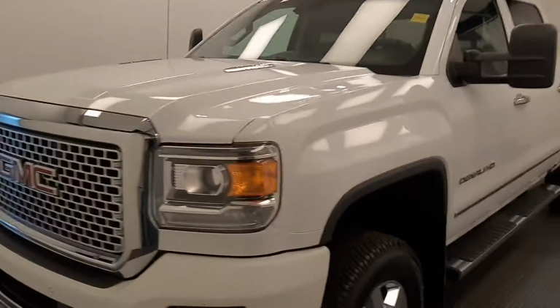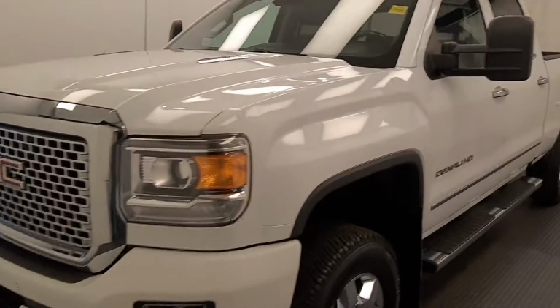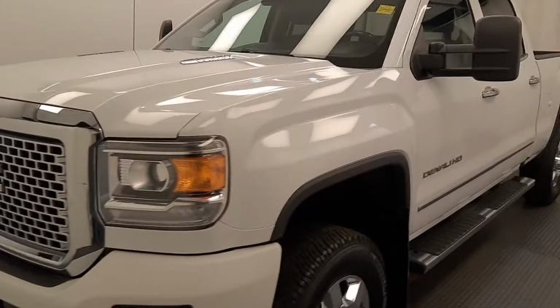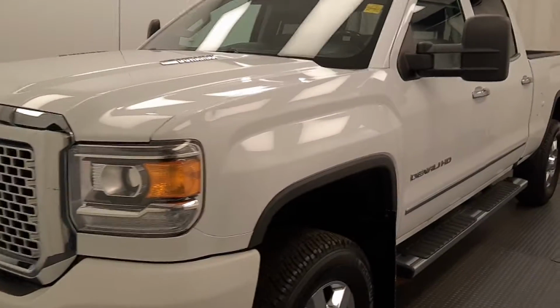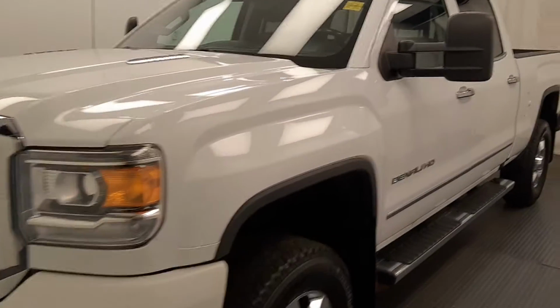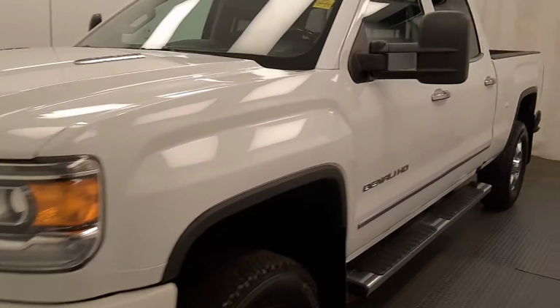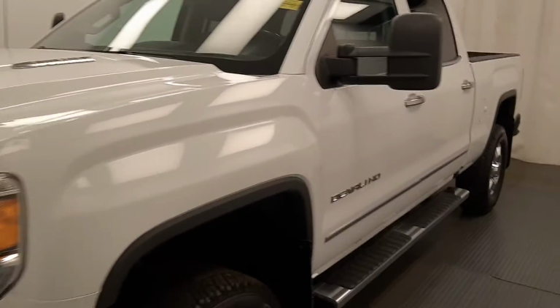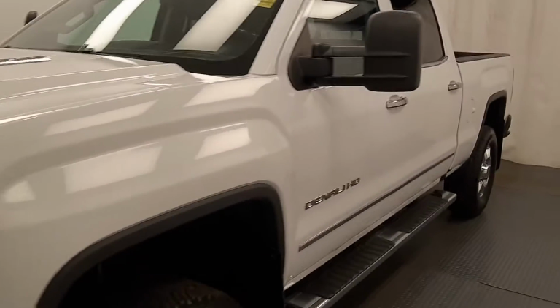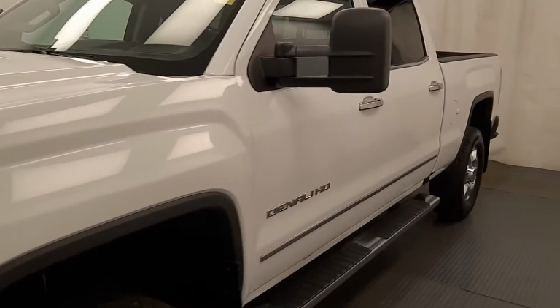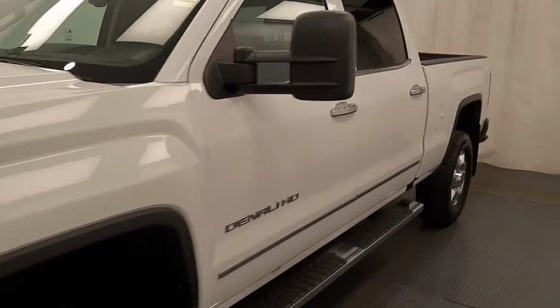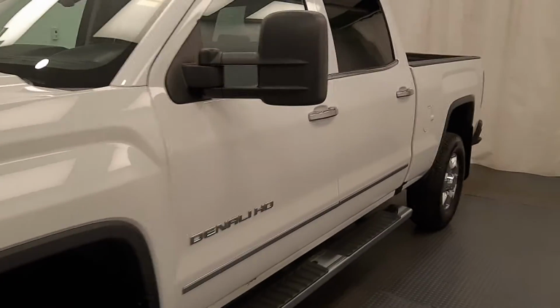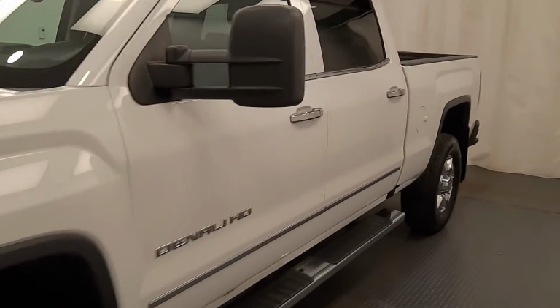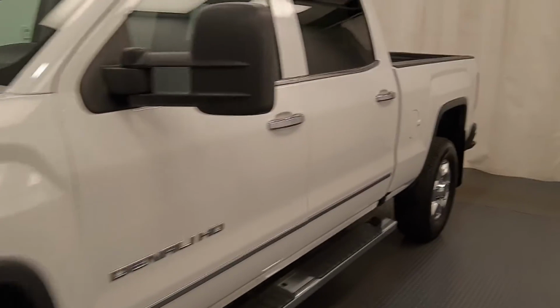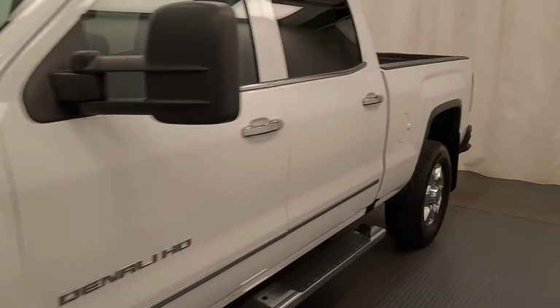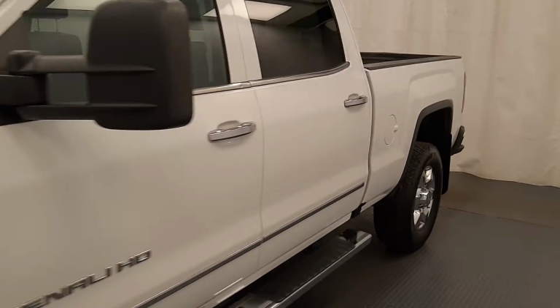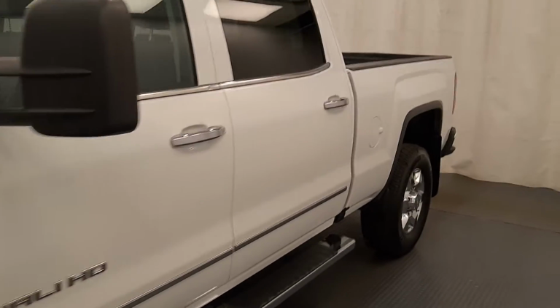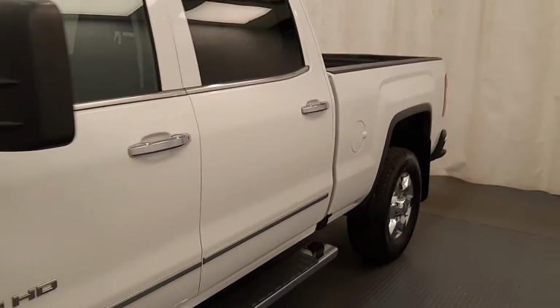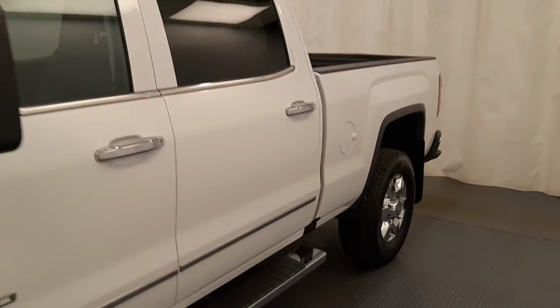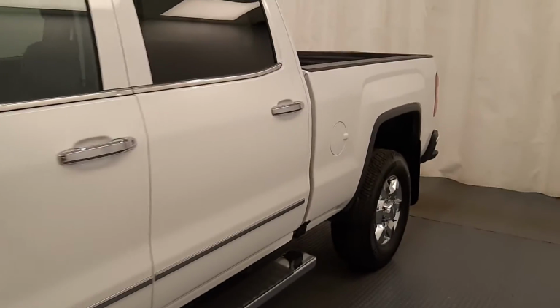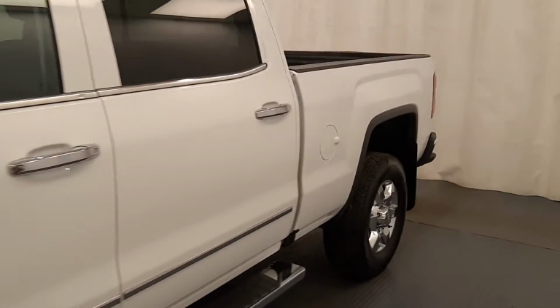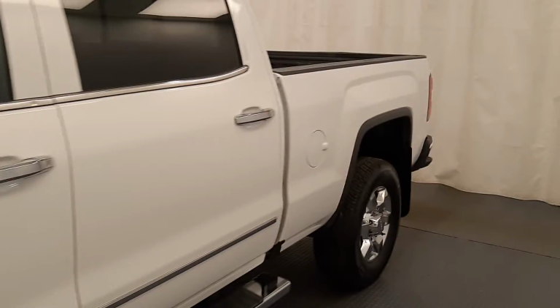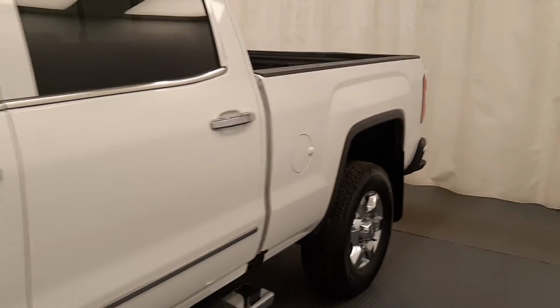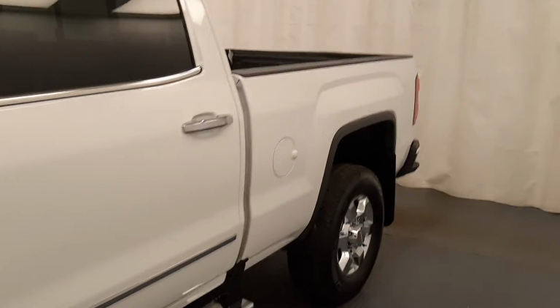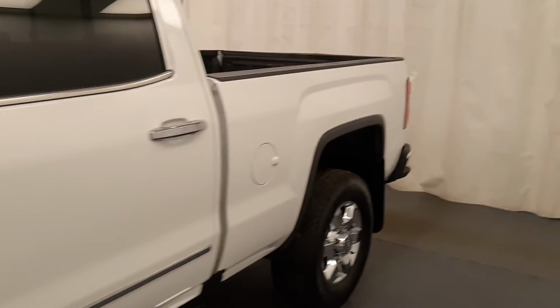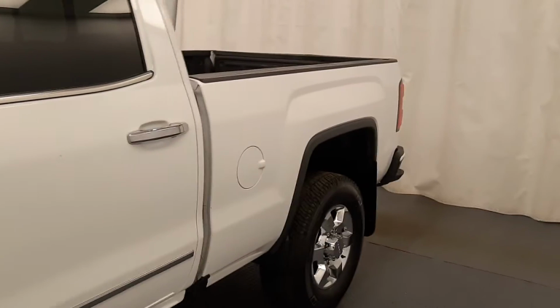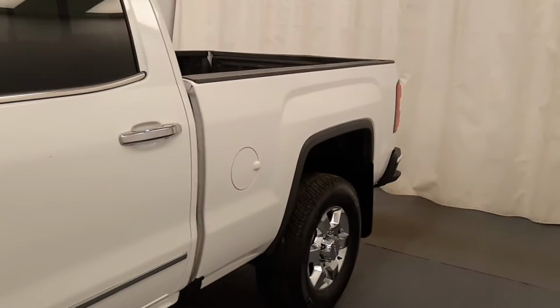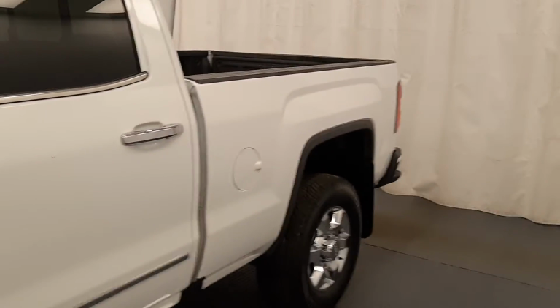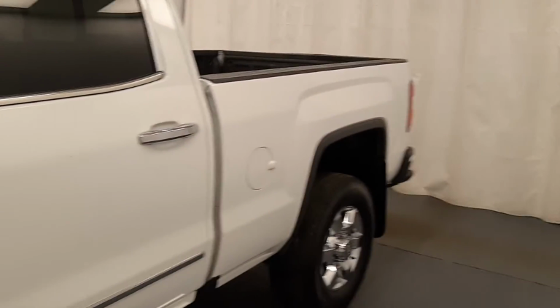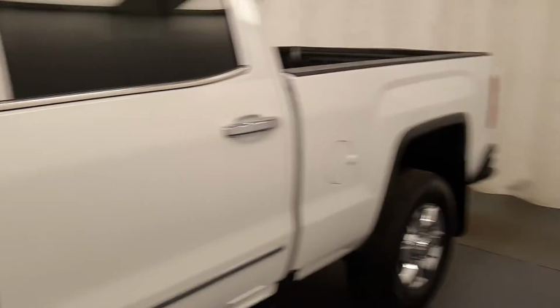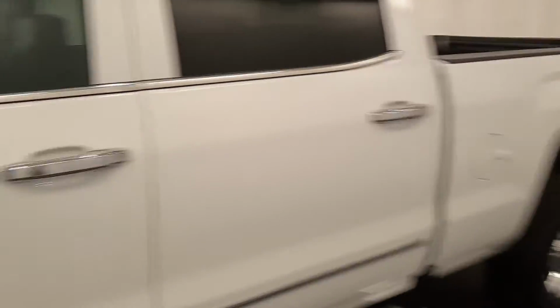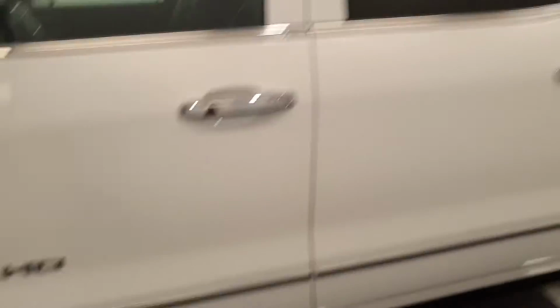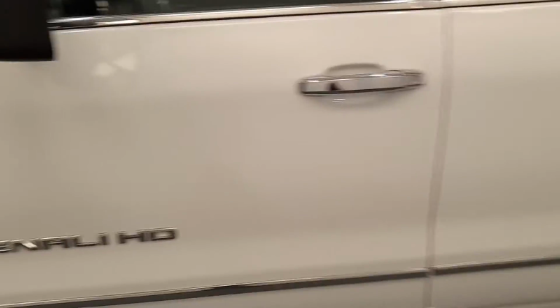This is stock number 219313, a 2016 GMC Sierra 3500 Denali in Summit White.